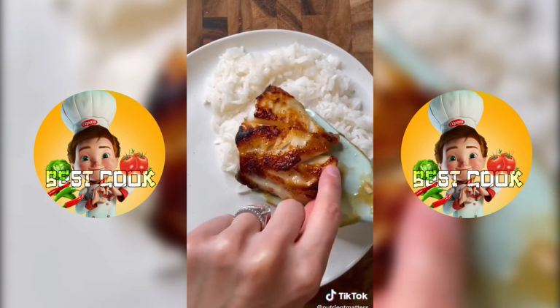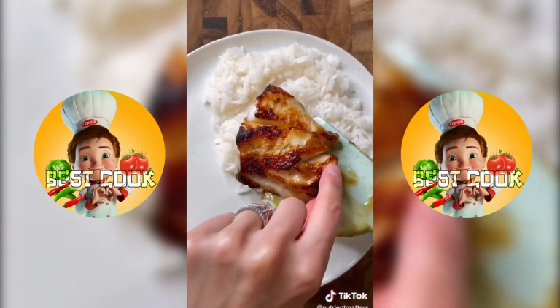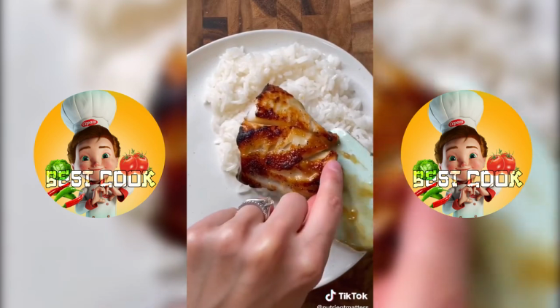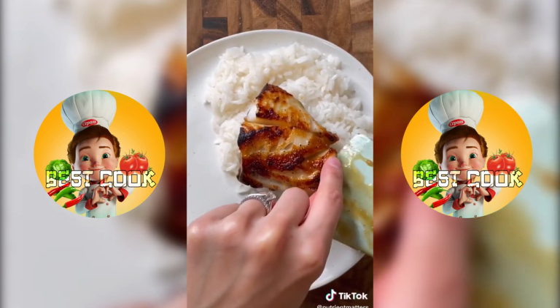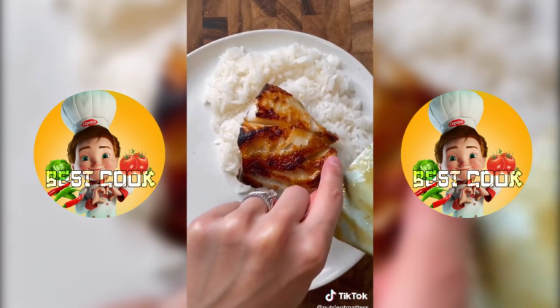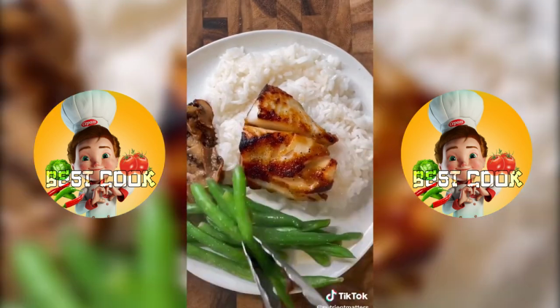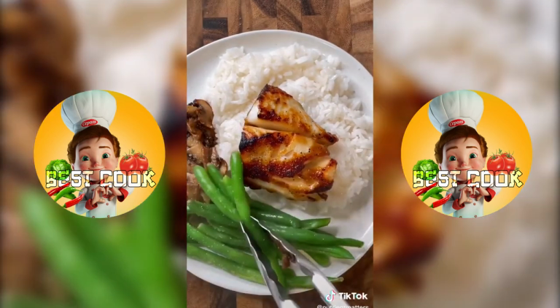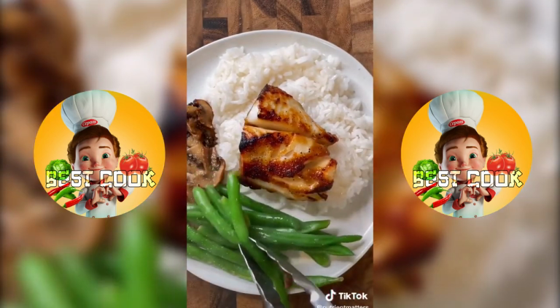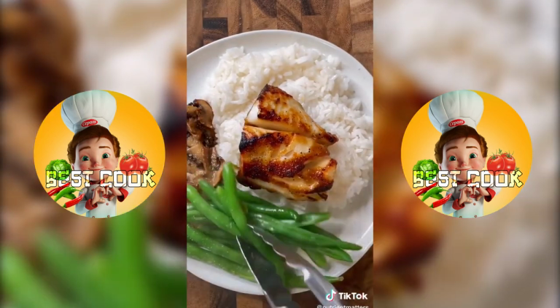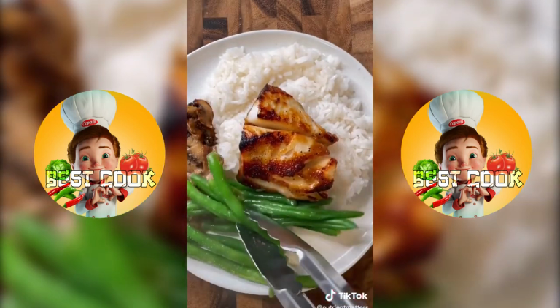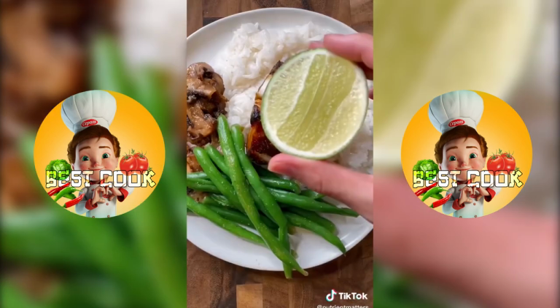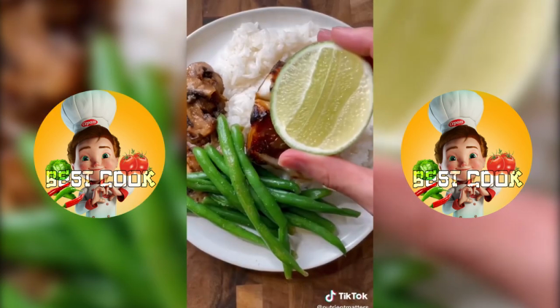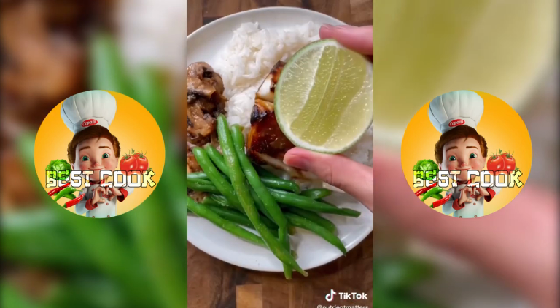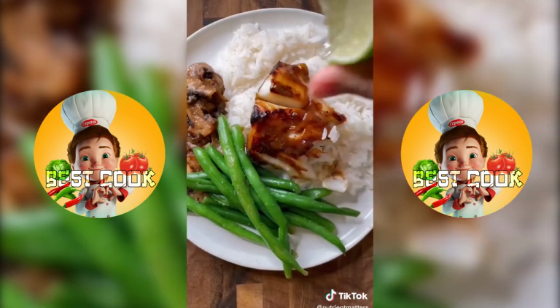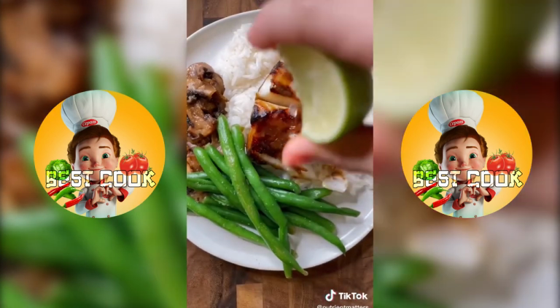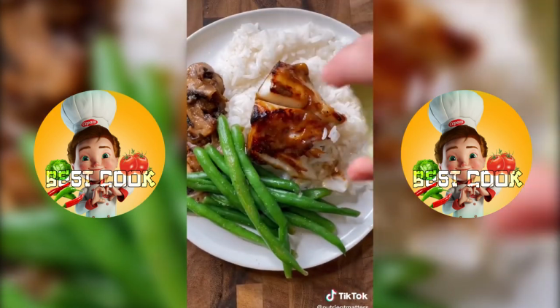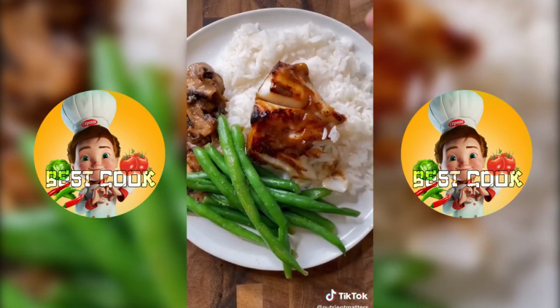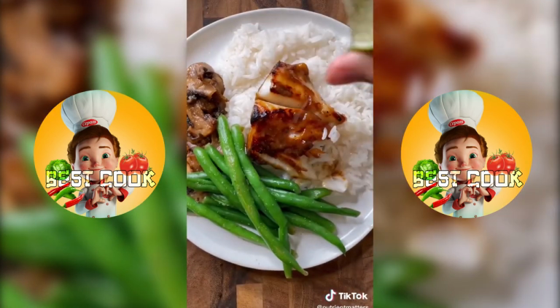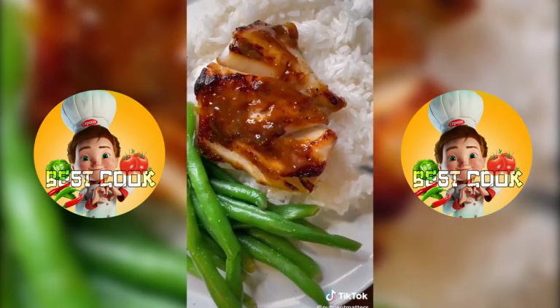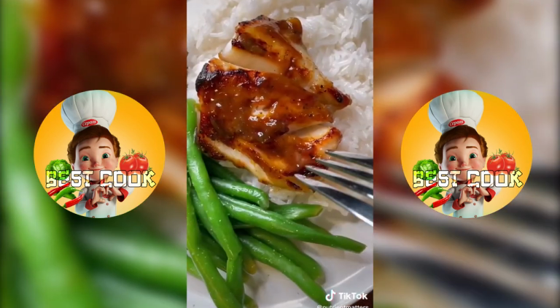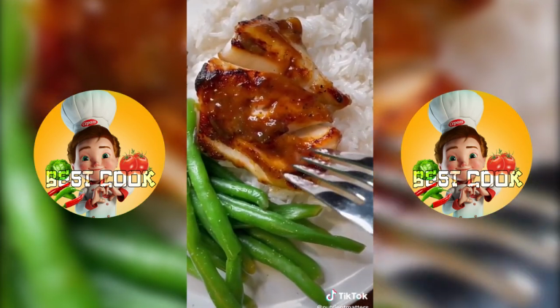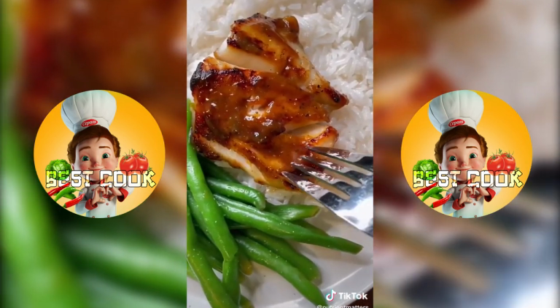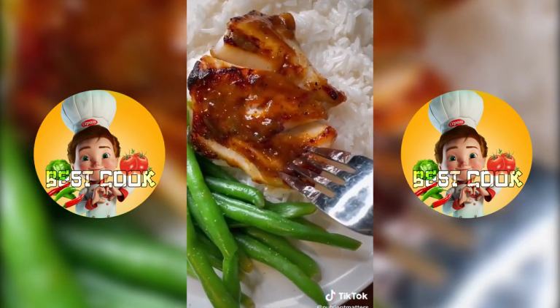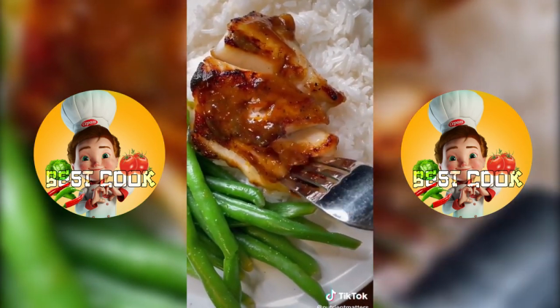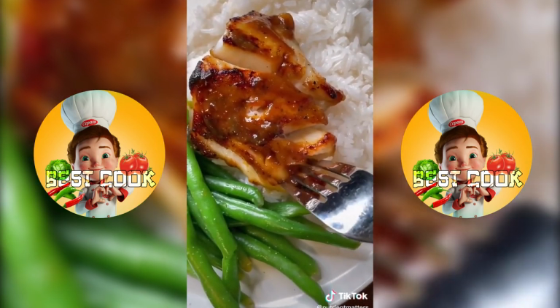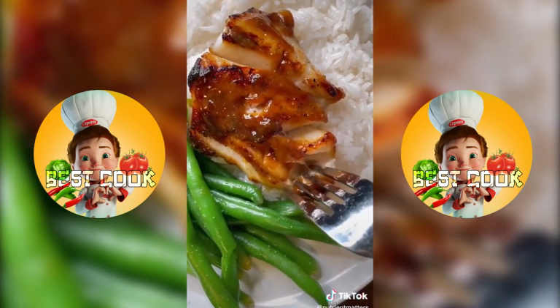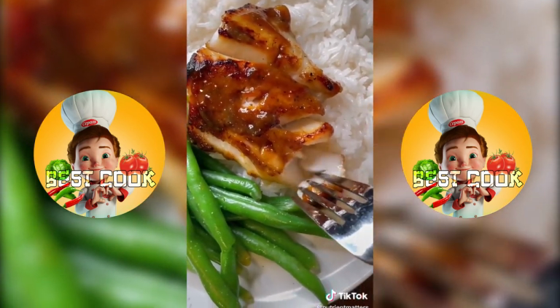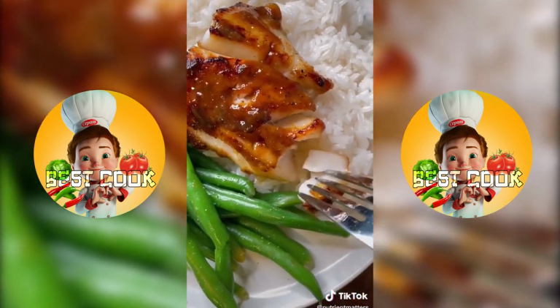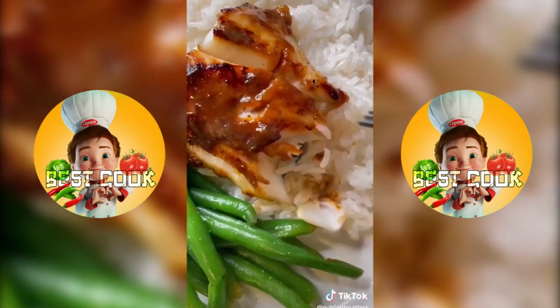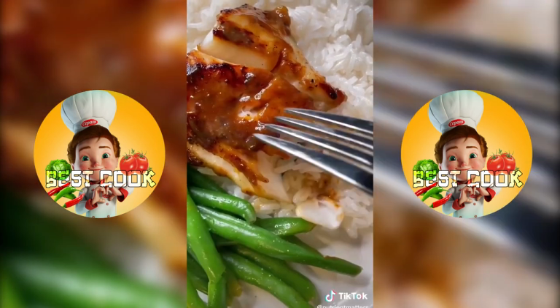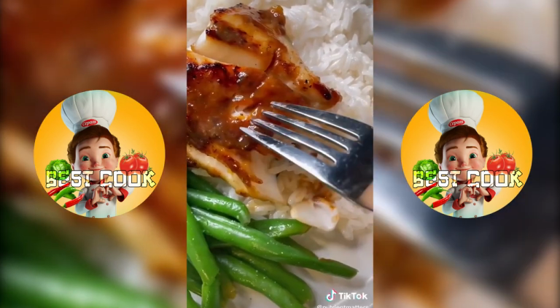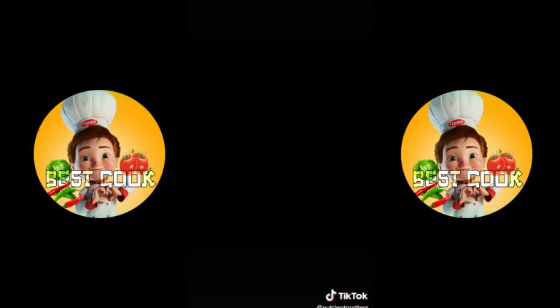I served this with some jasmine rice, green beans, mushrooms, and topped it all with lime juice. You can do this with any fish you like — enjoy!